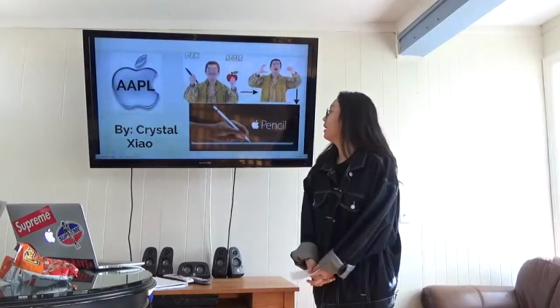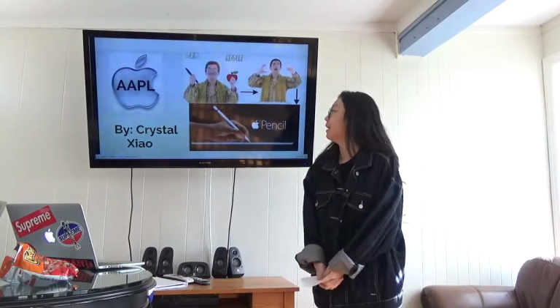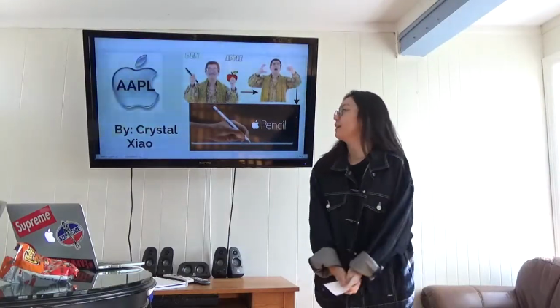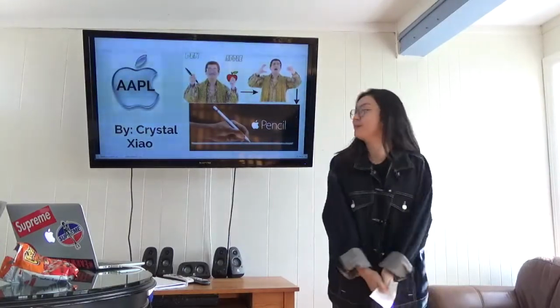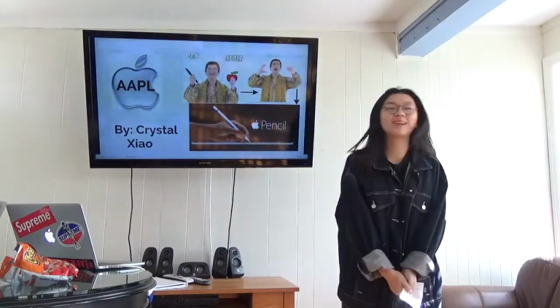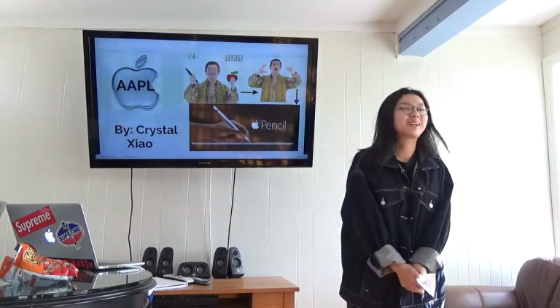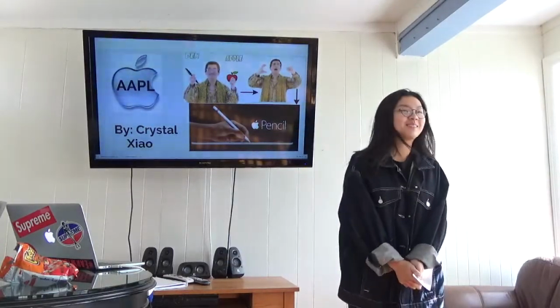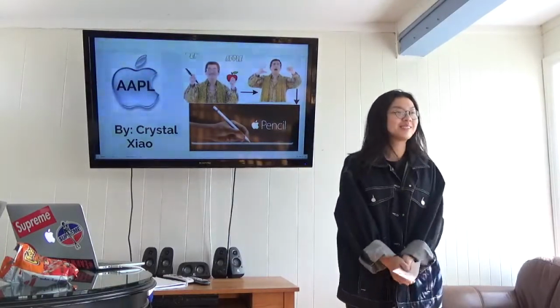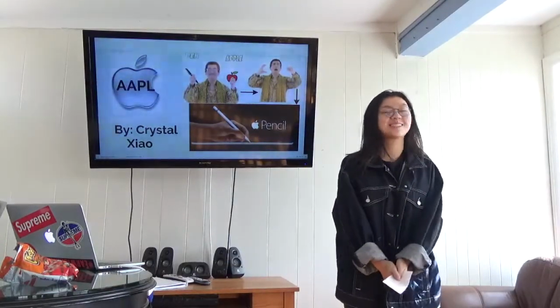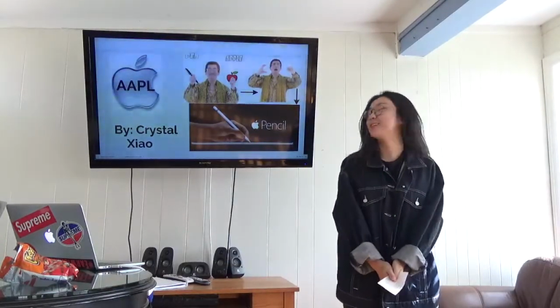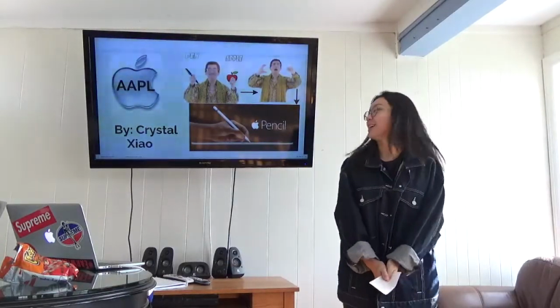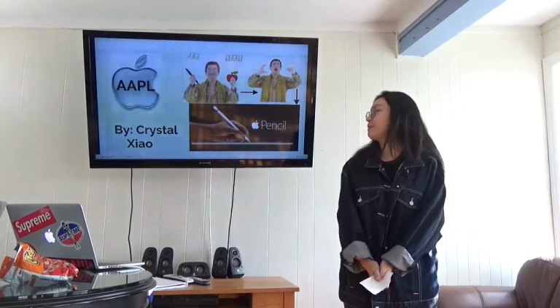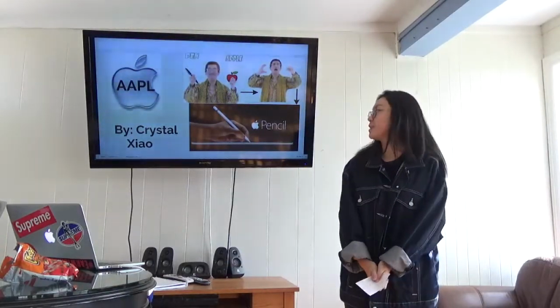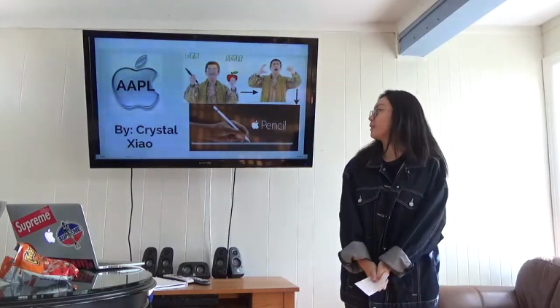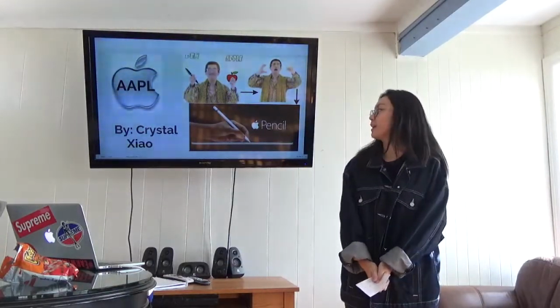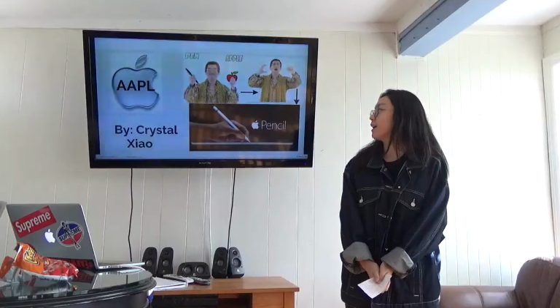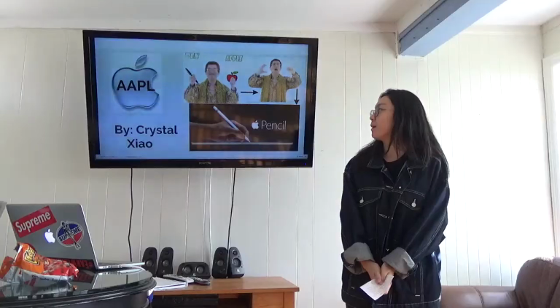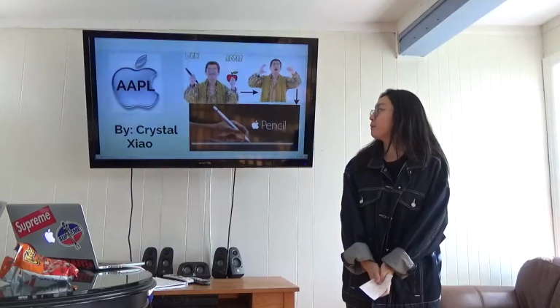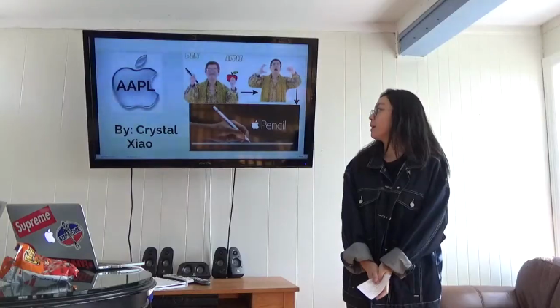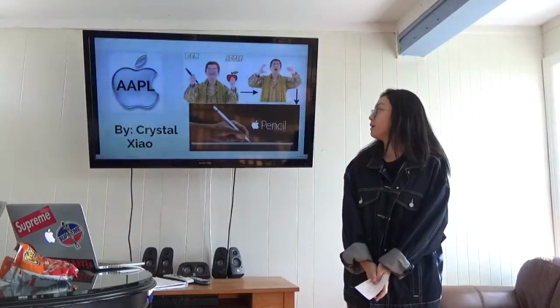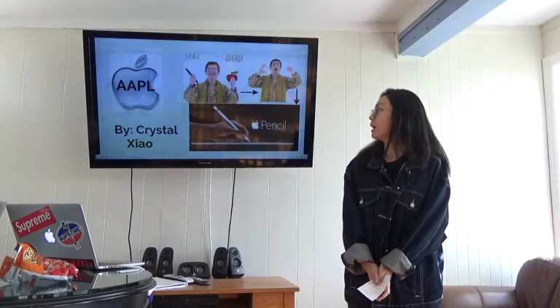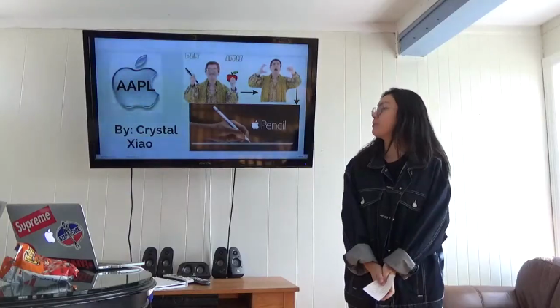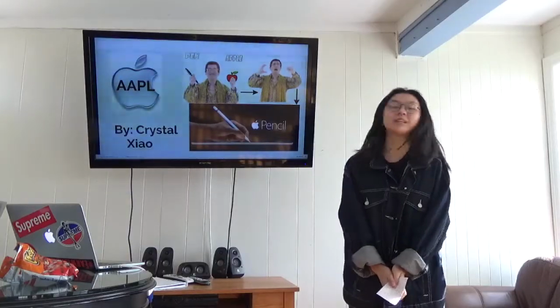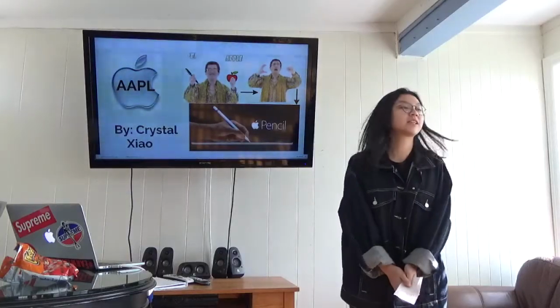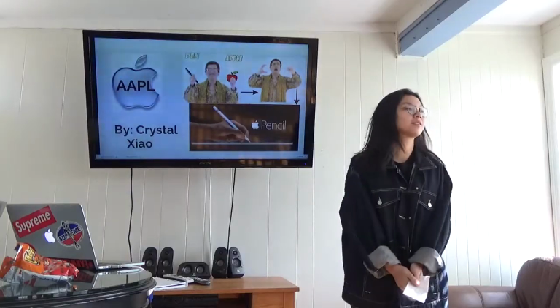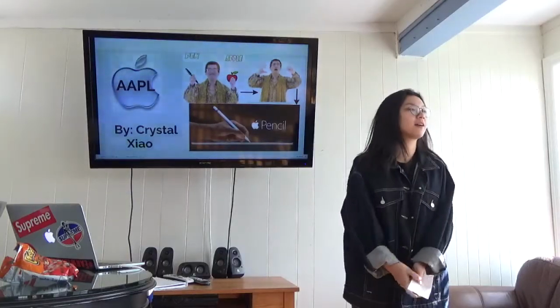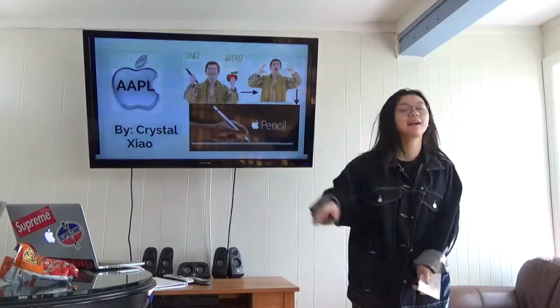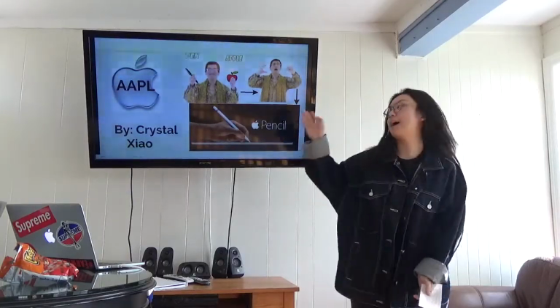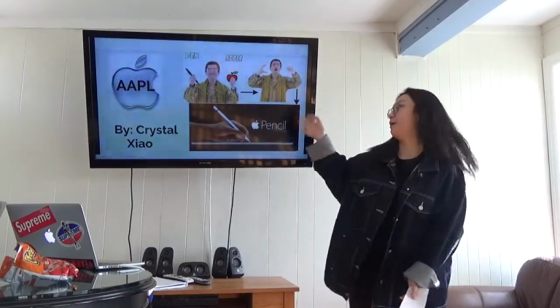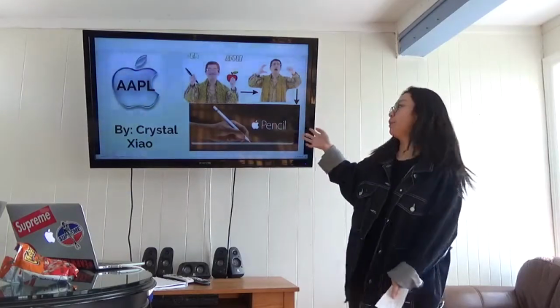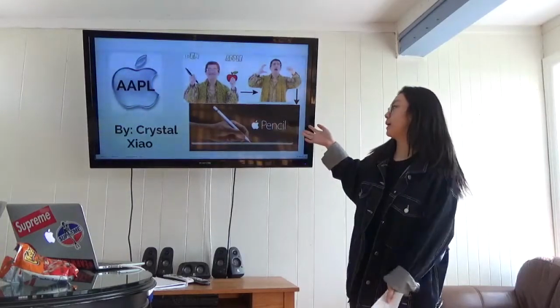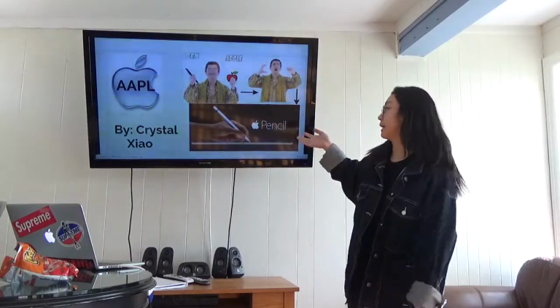Hi everyone, my name is Krystal and I'm investing in stock Apple Inc.